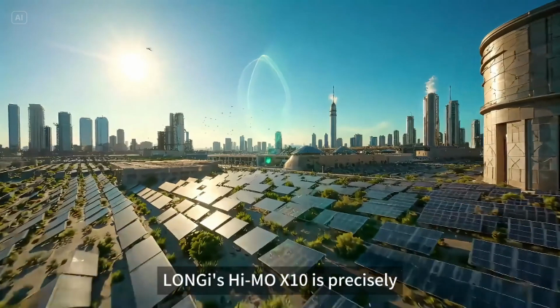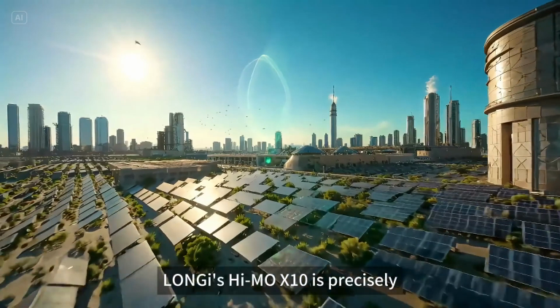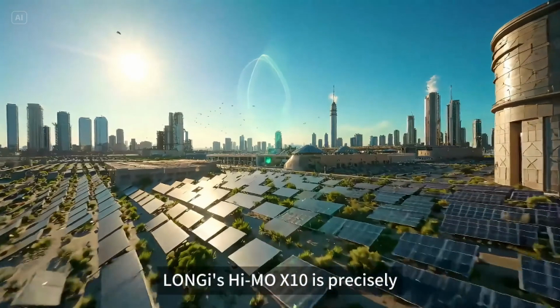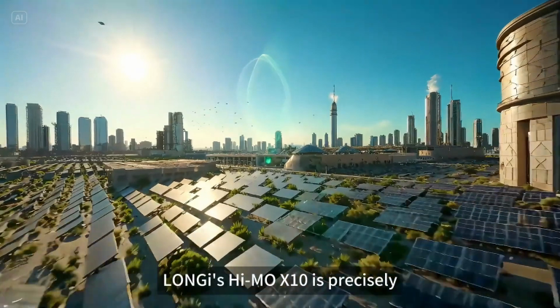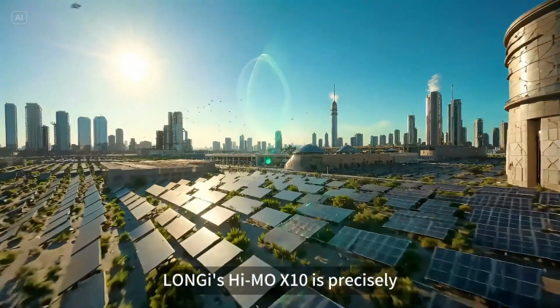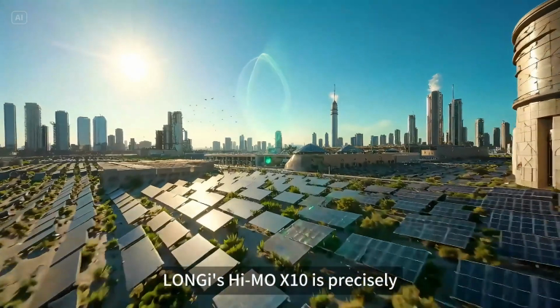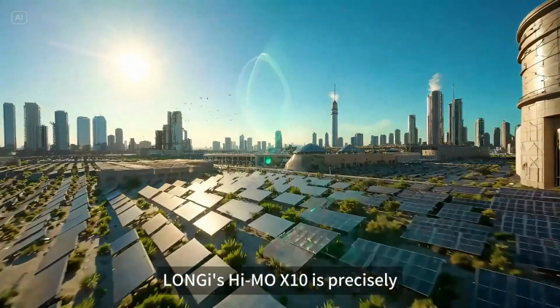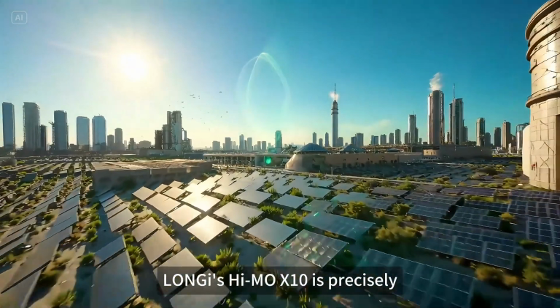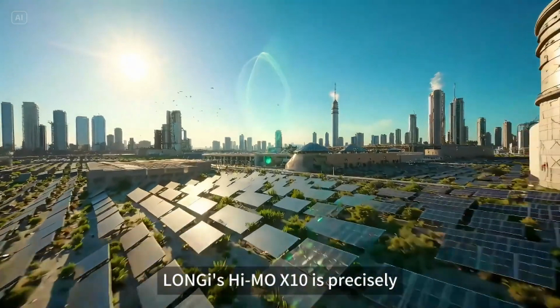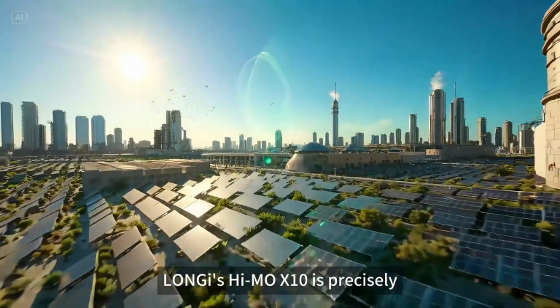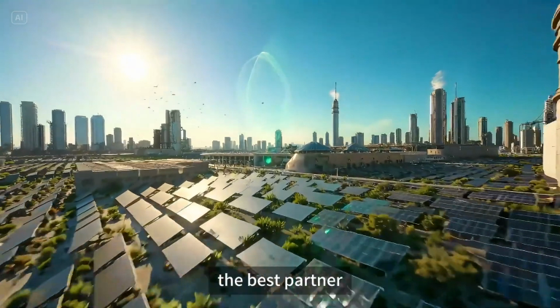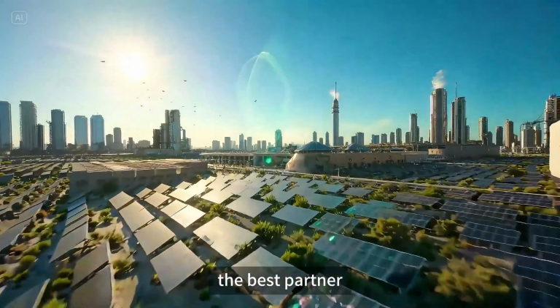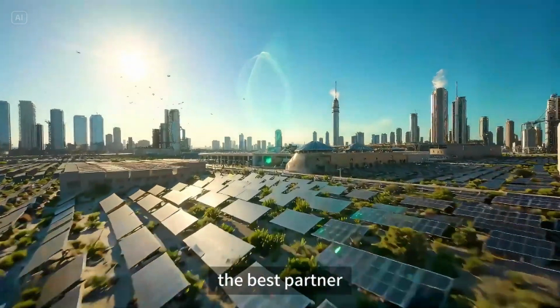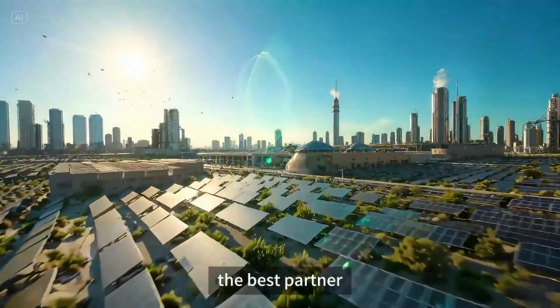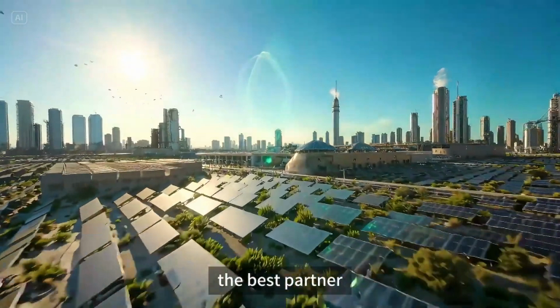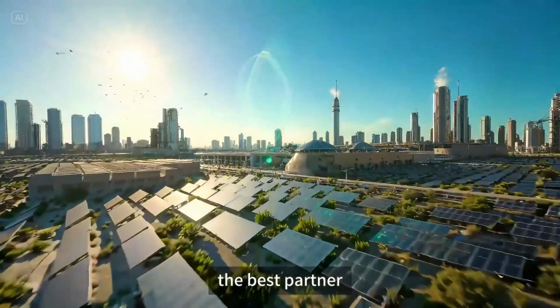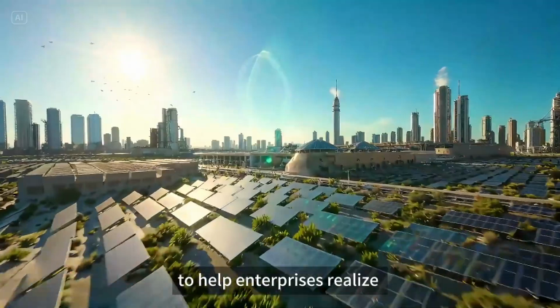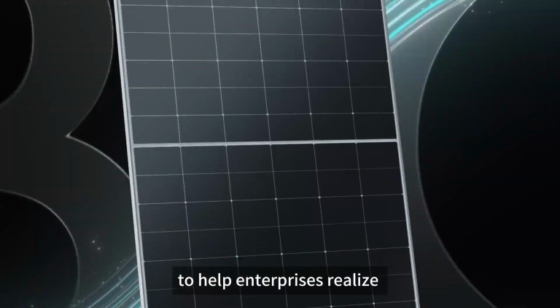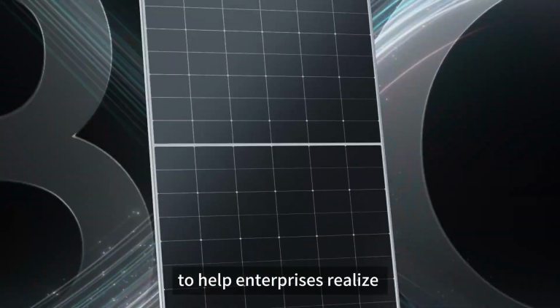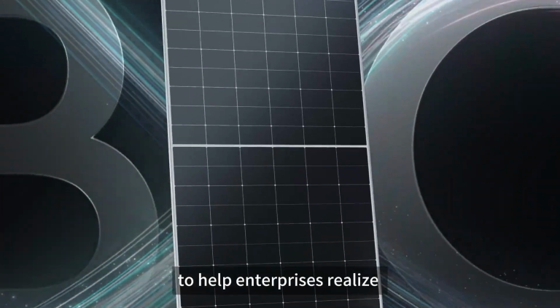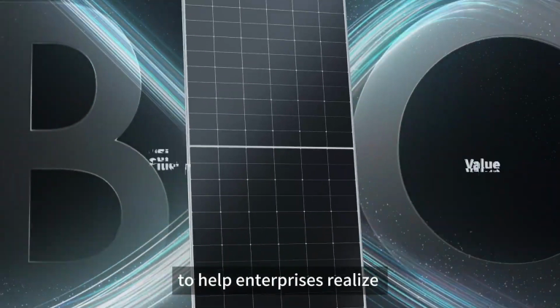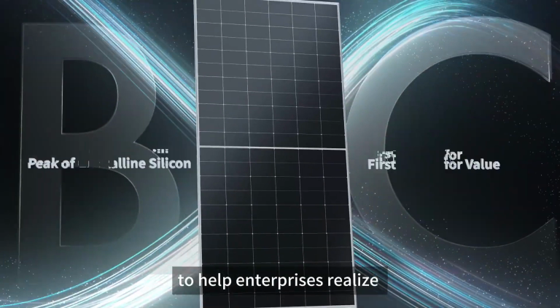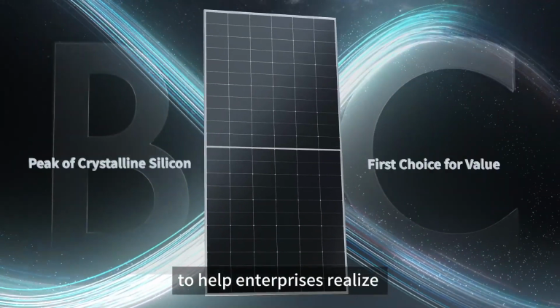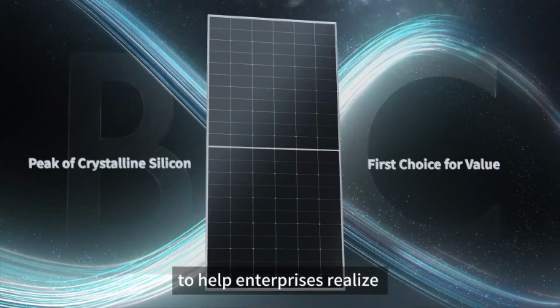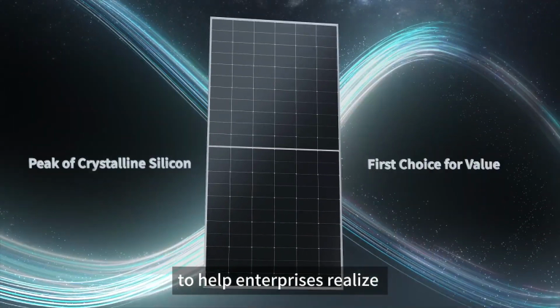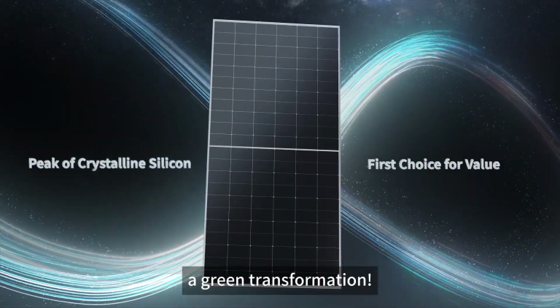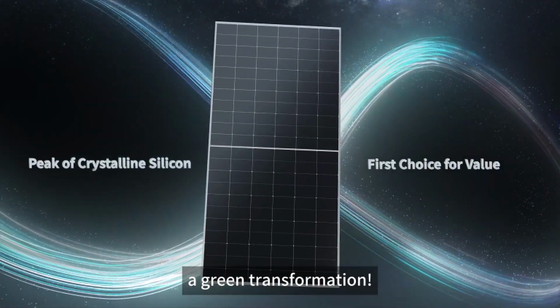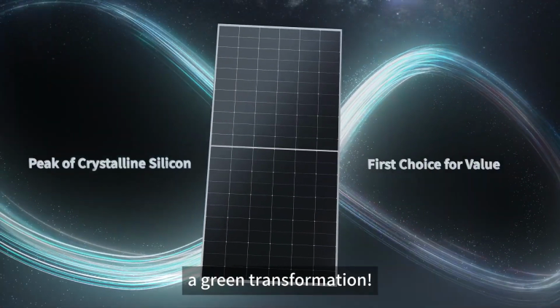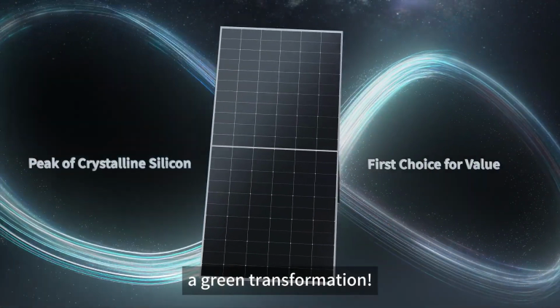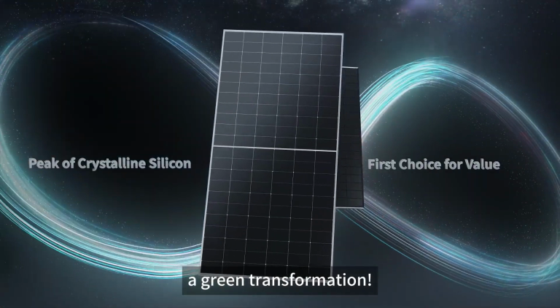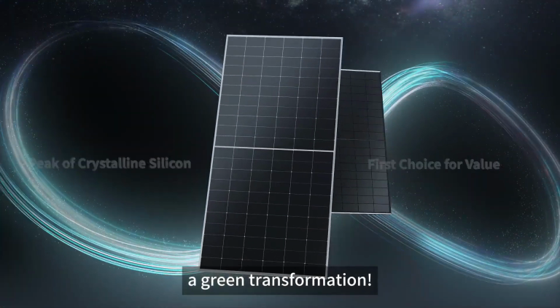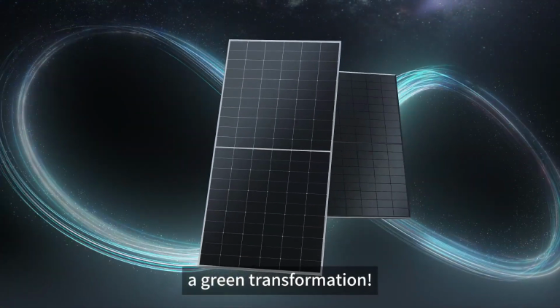Loni's Hymol X10 is precisely the best partner to help enterprises realize a green transformation.